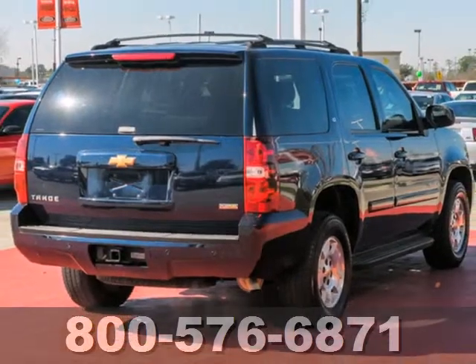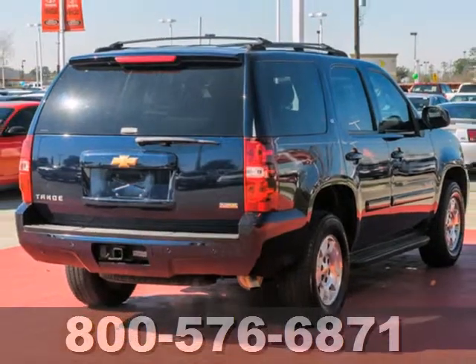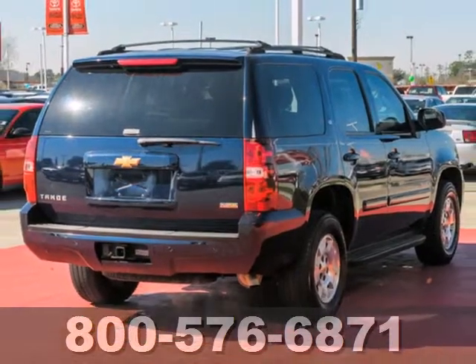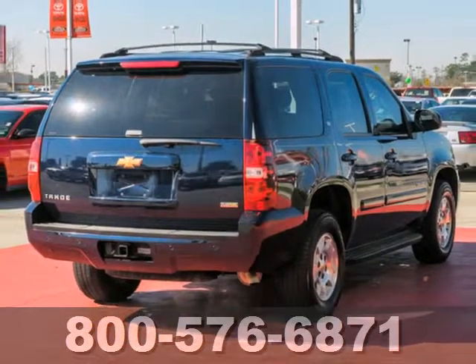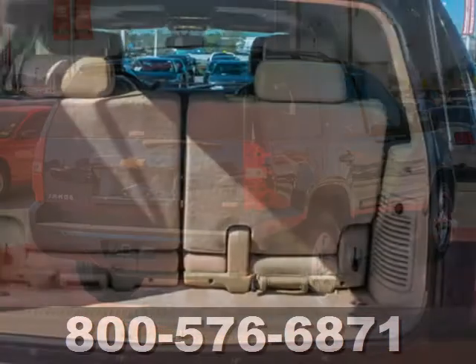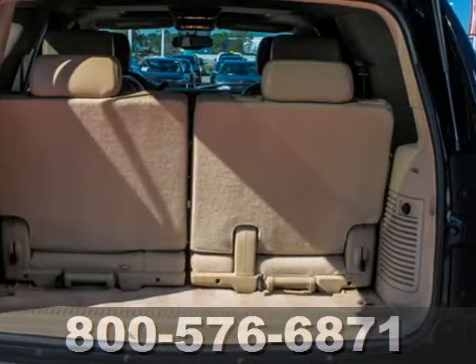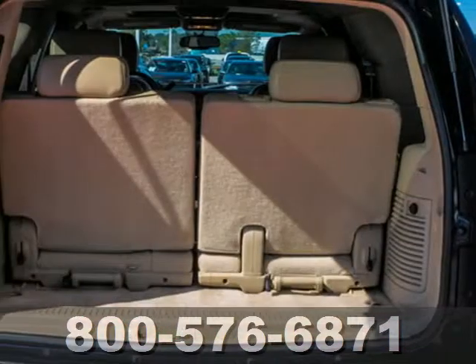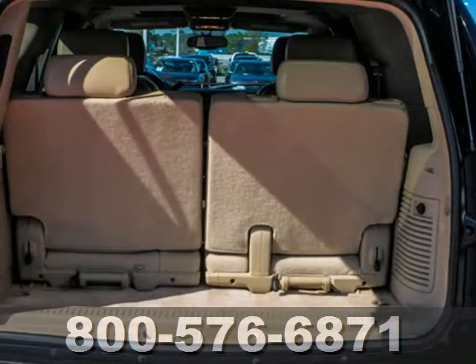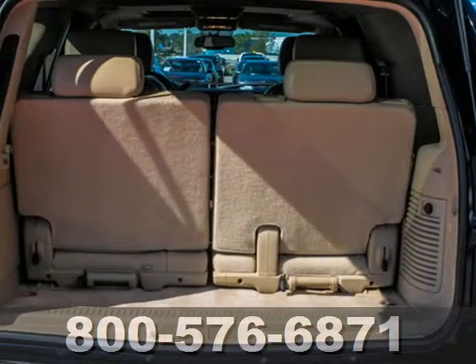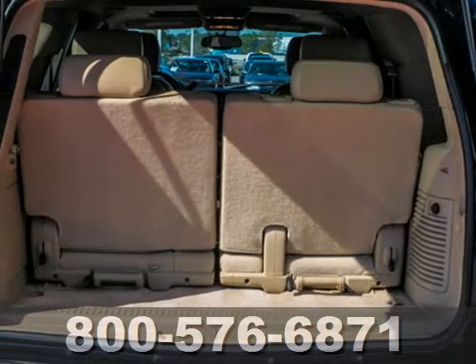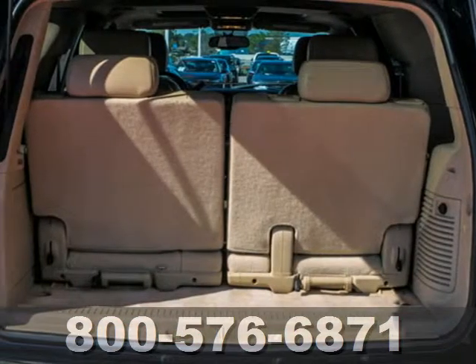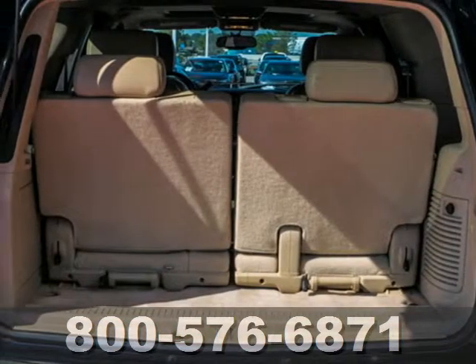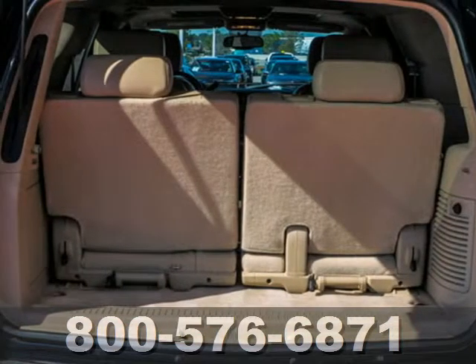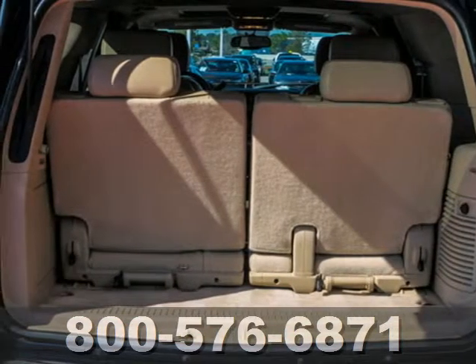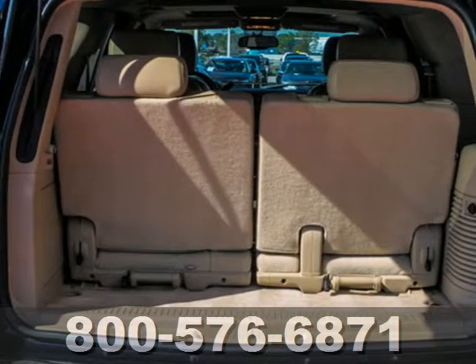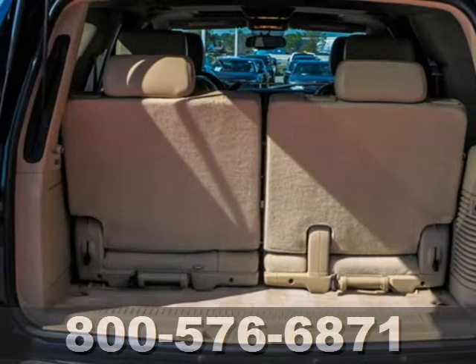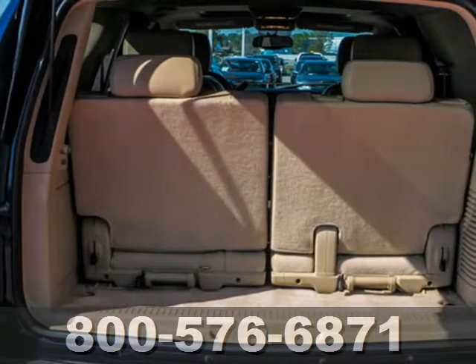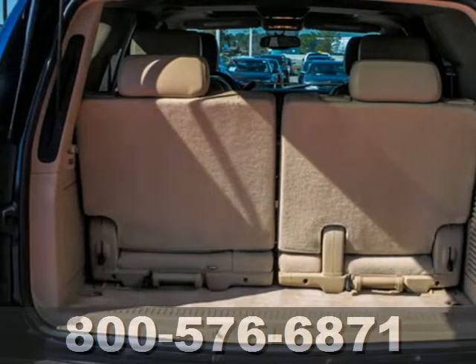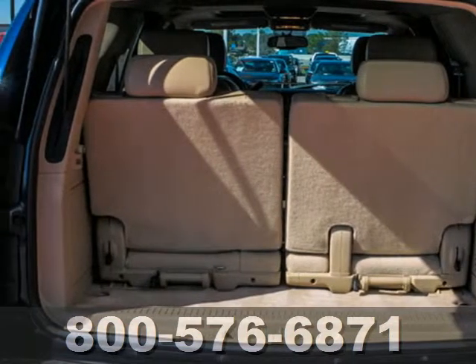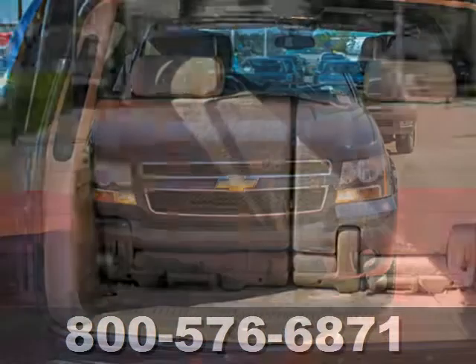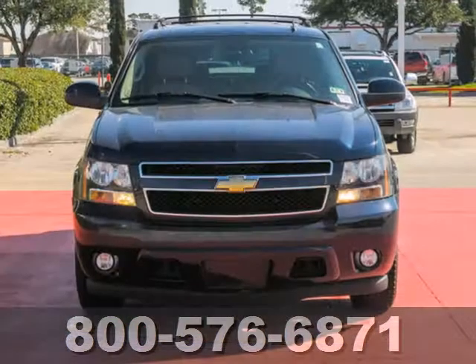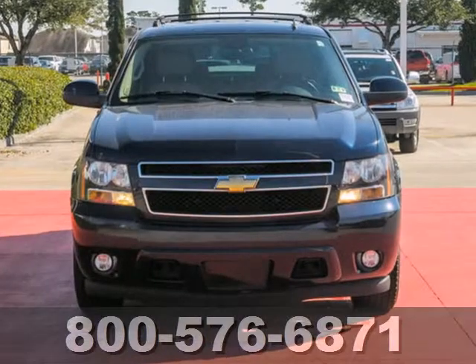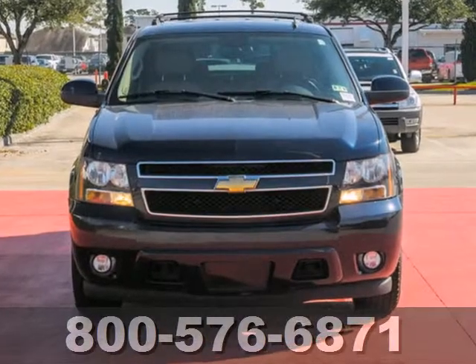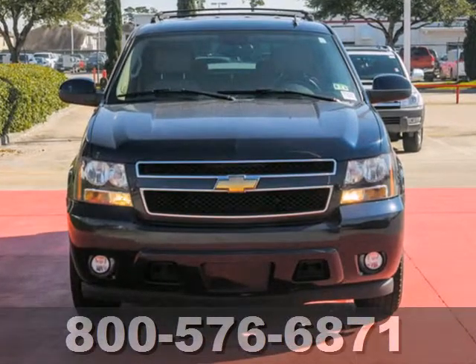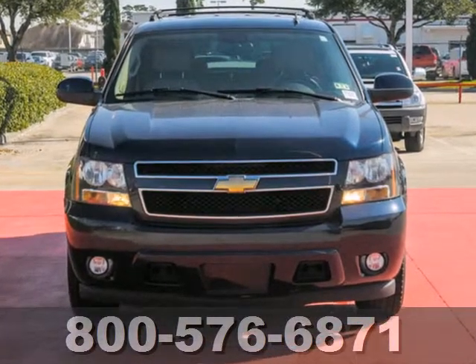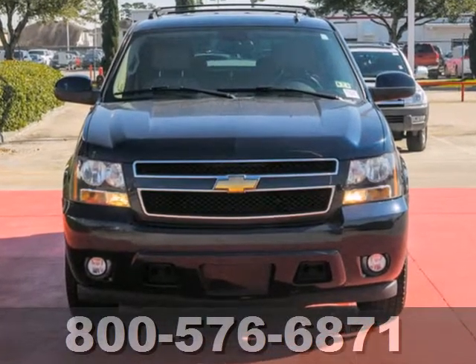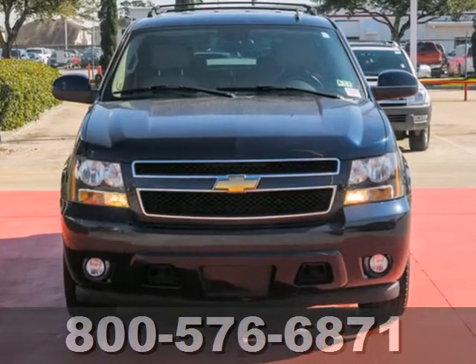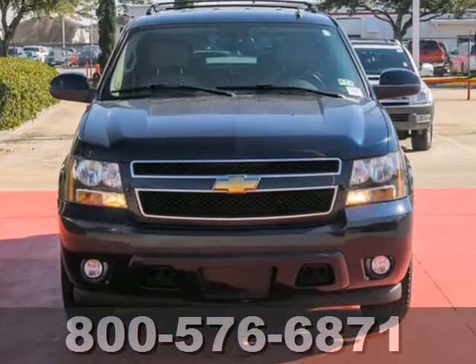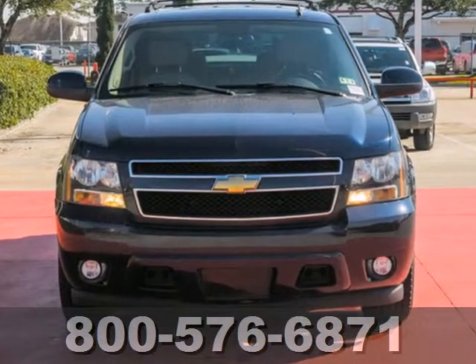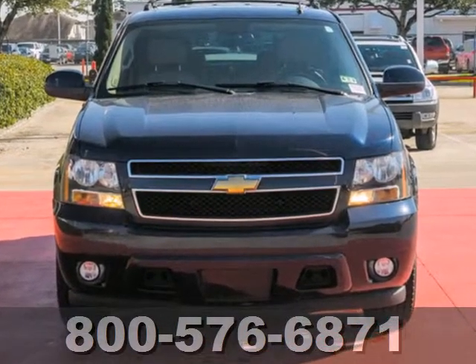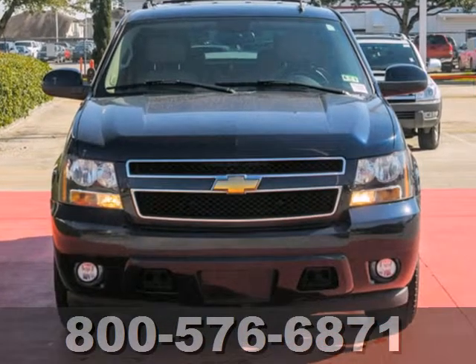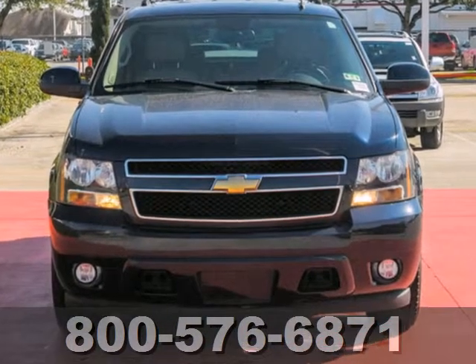To the spacious interior and full feature set of this Tahoe, add a solid reputation for durability and Chevy reliability.